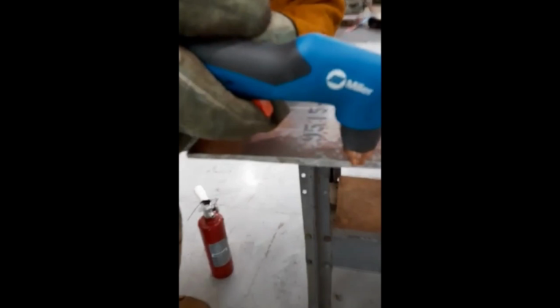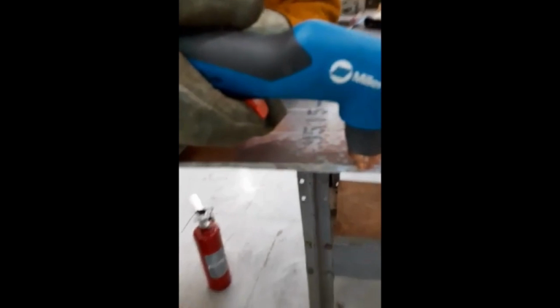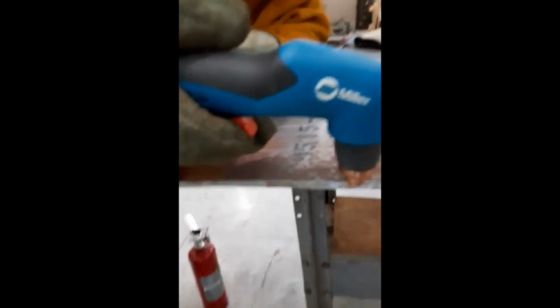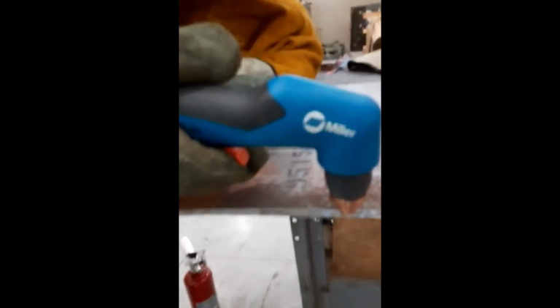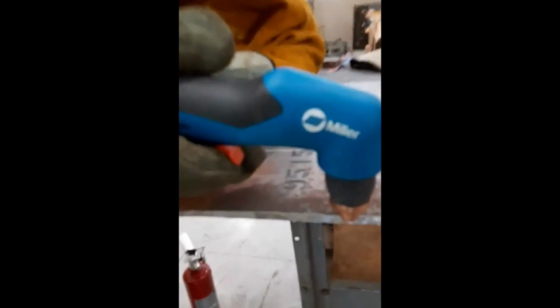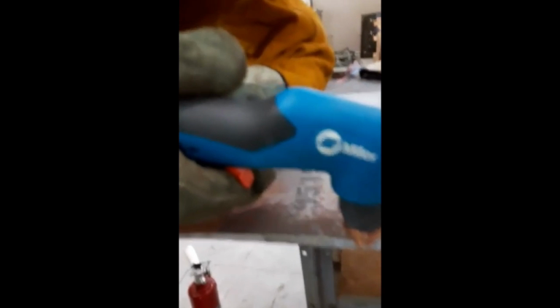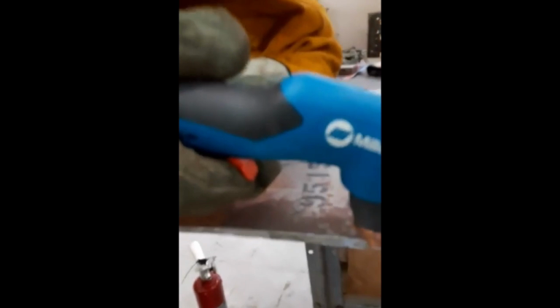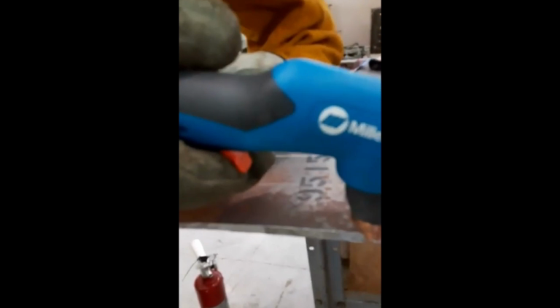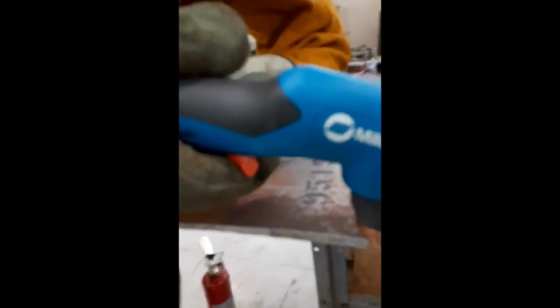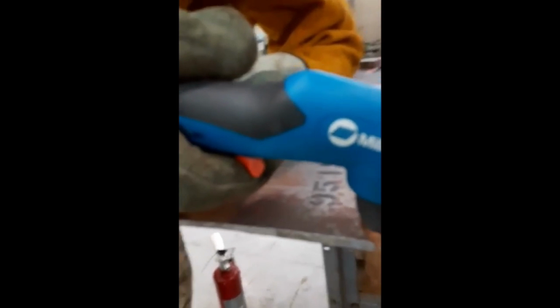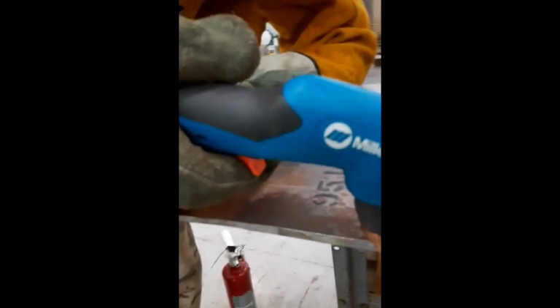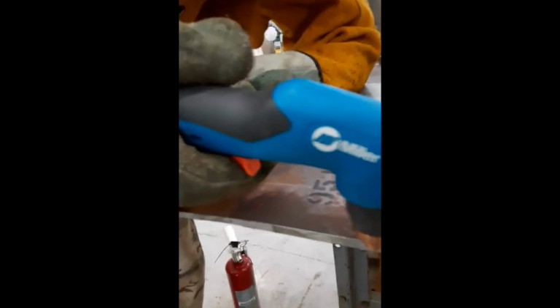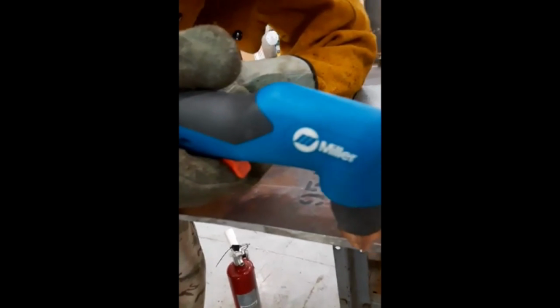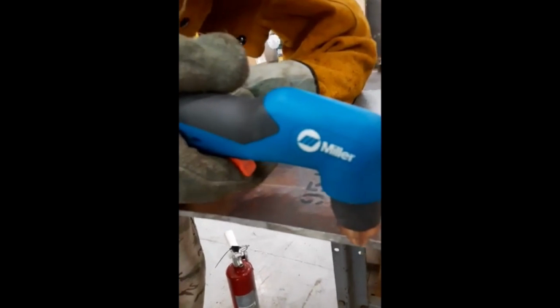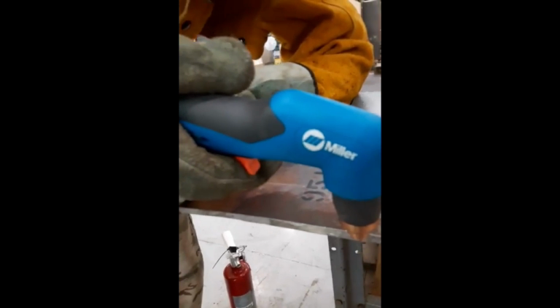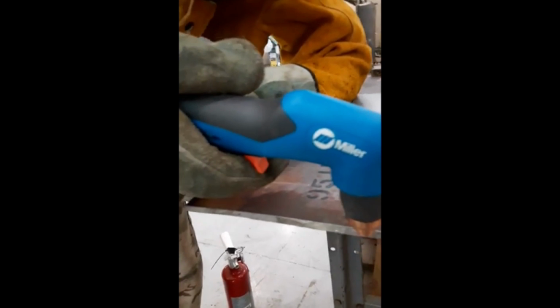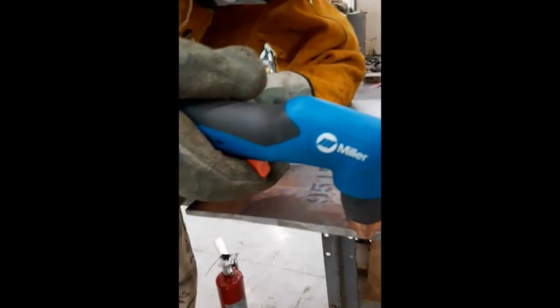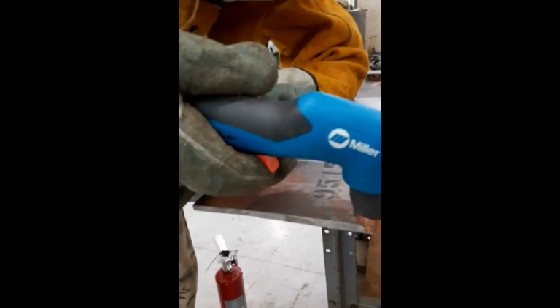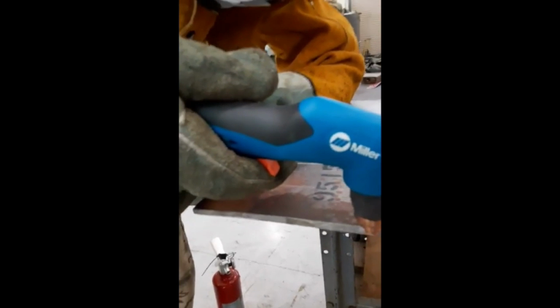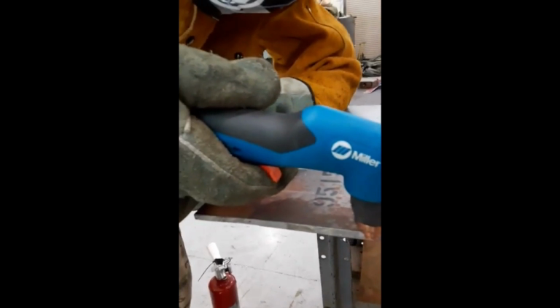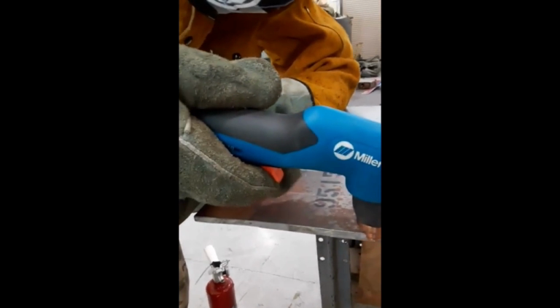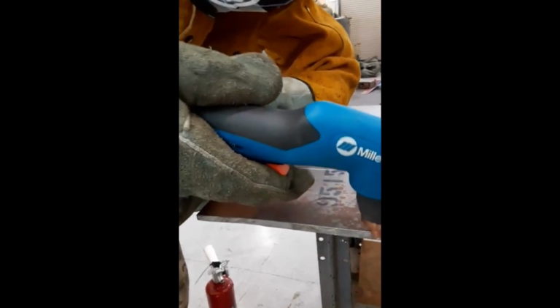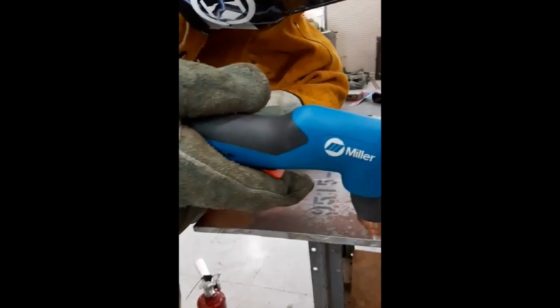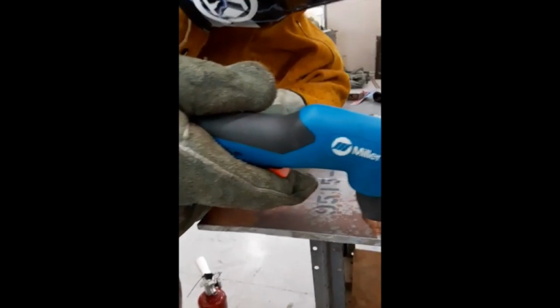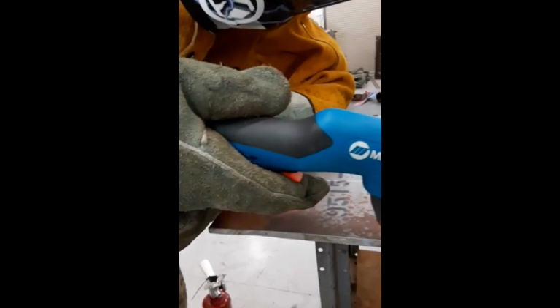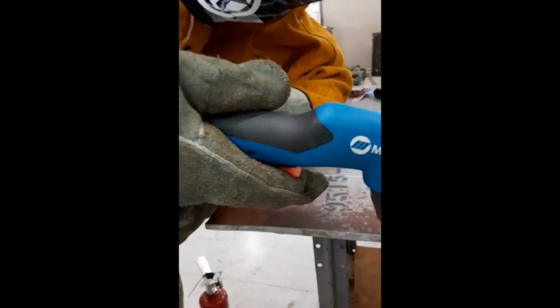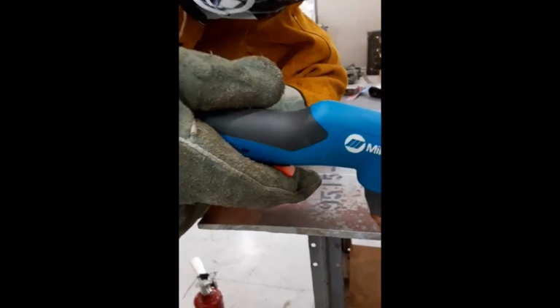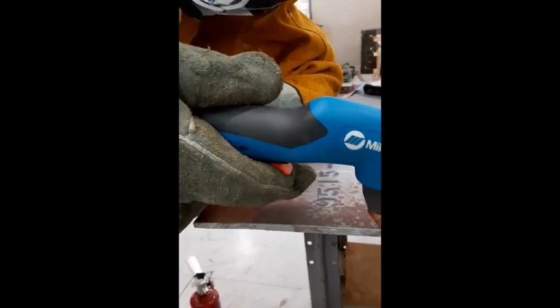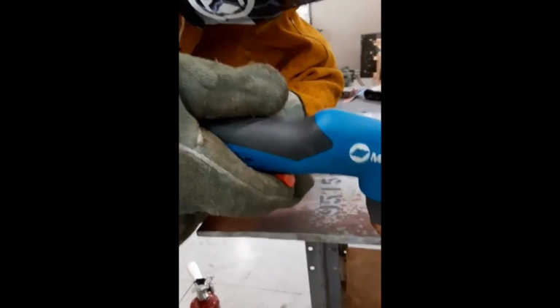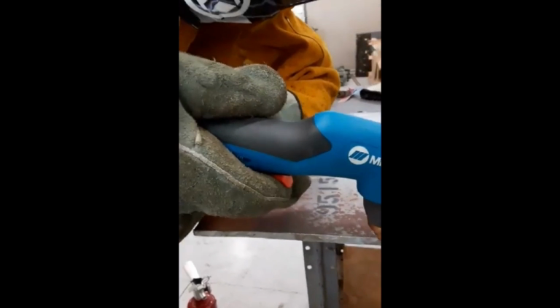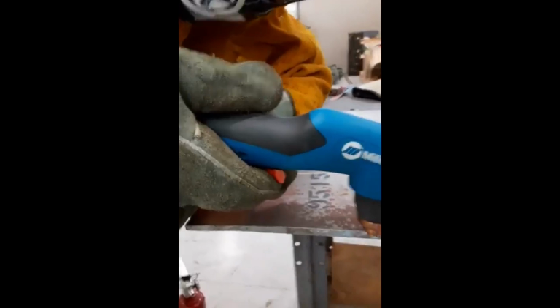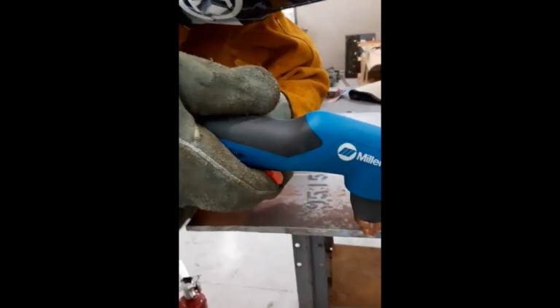To operate the torch, flip the safety shield up and squeeze down on the trigger.